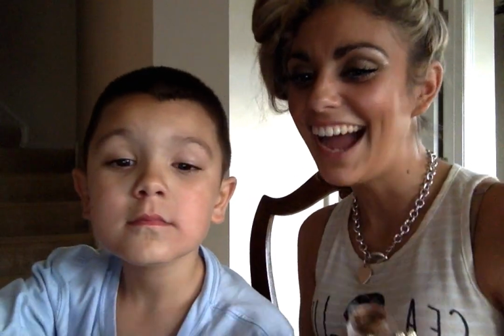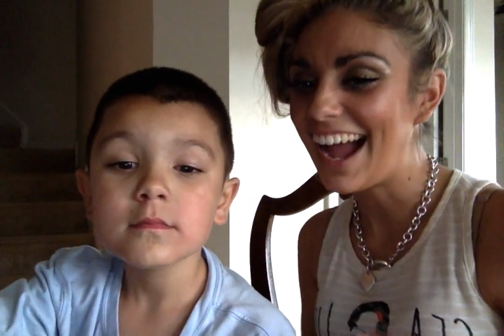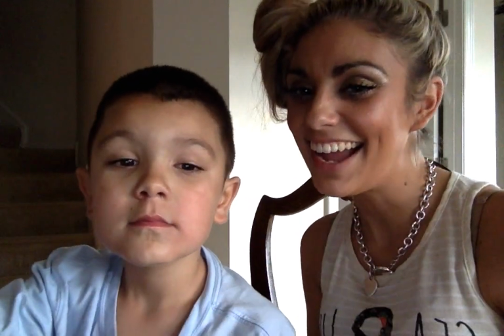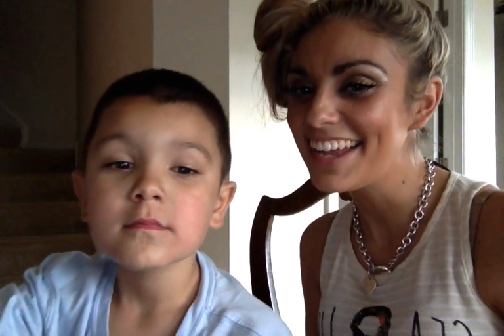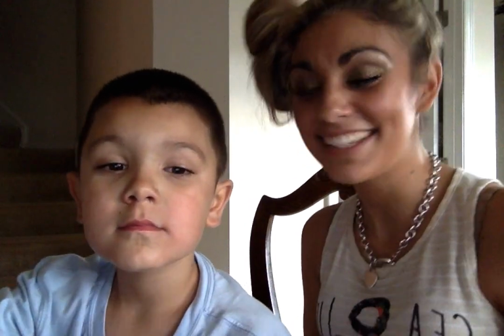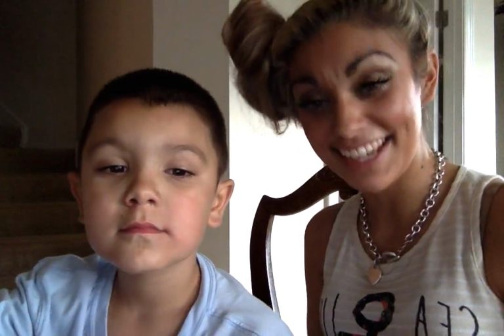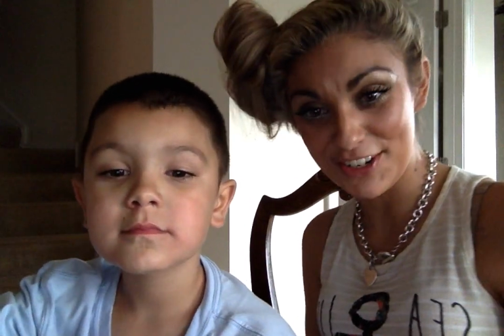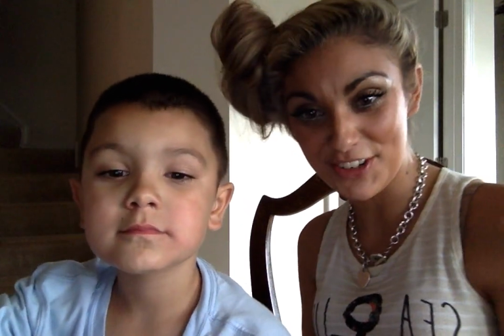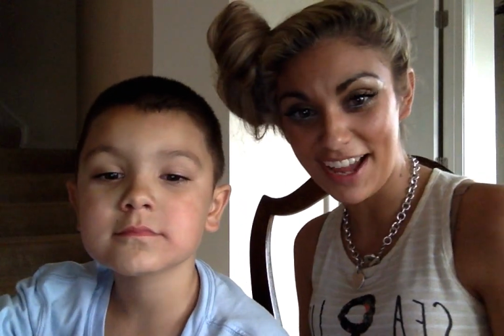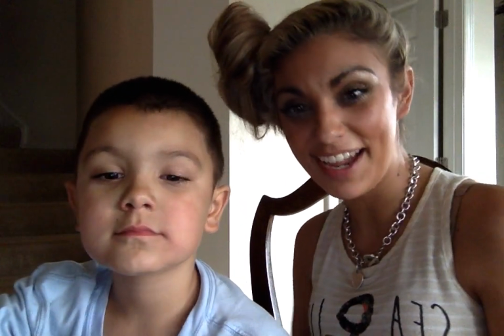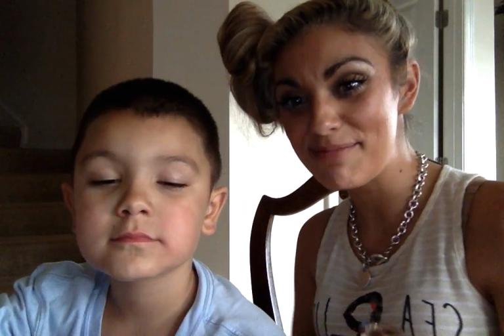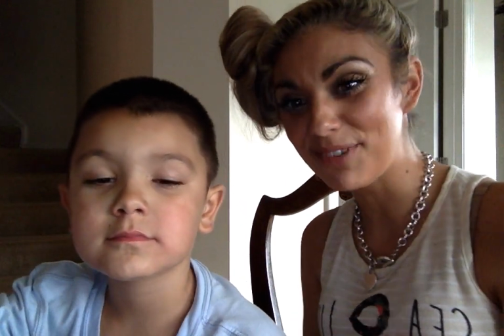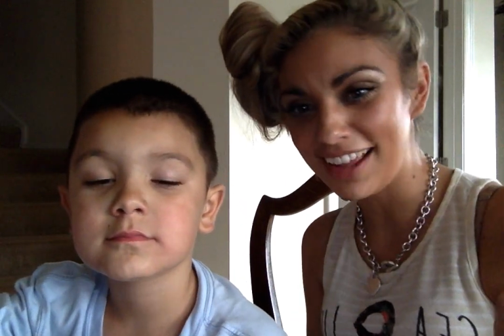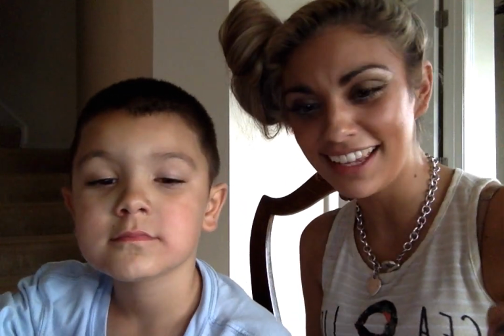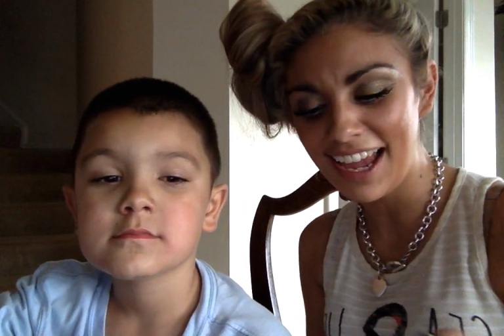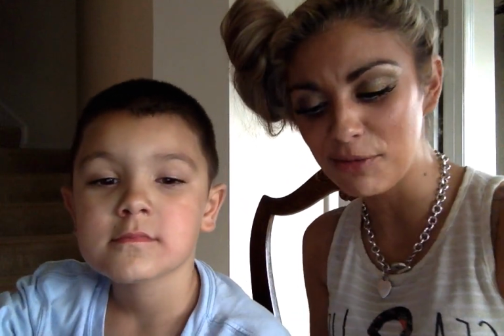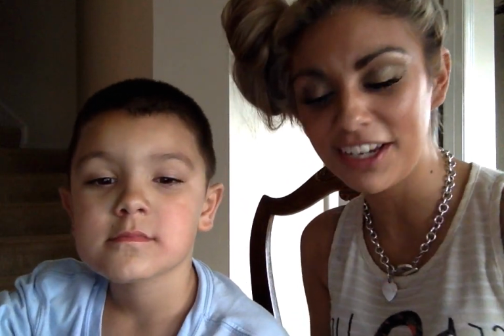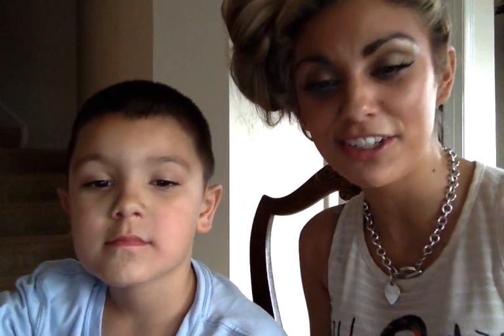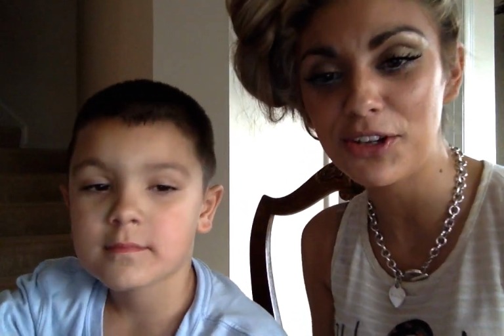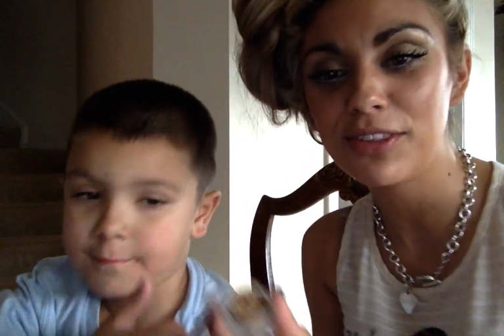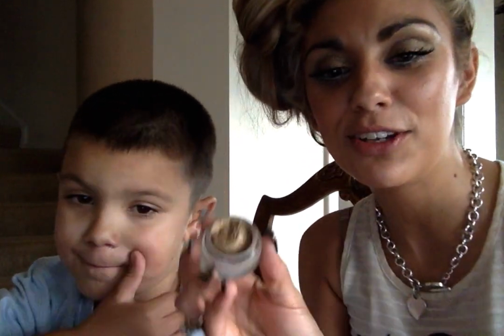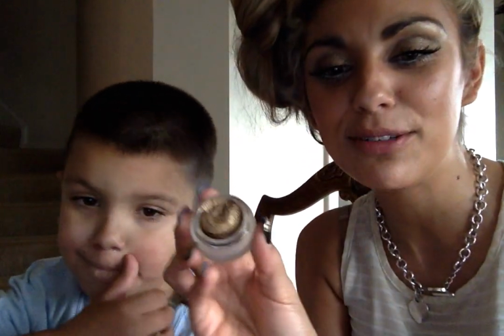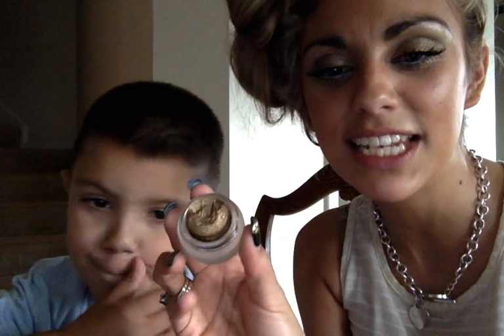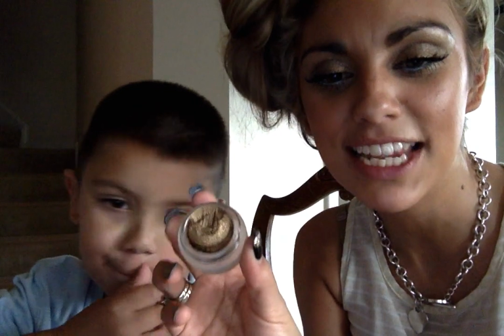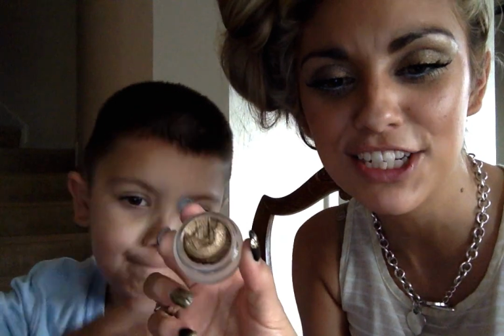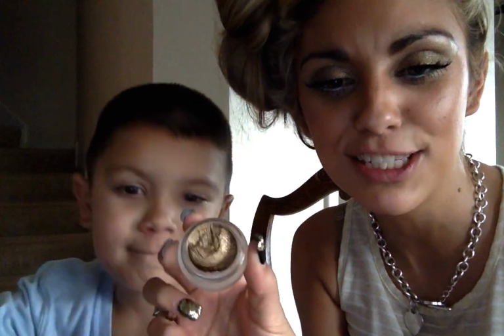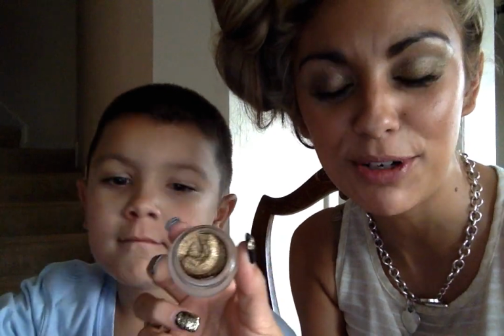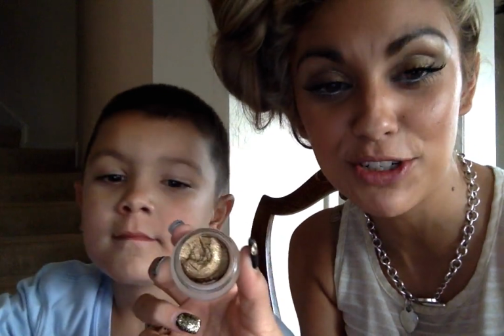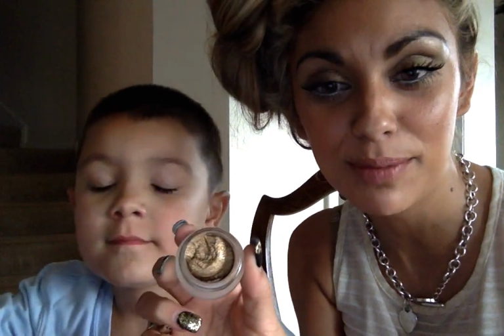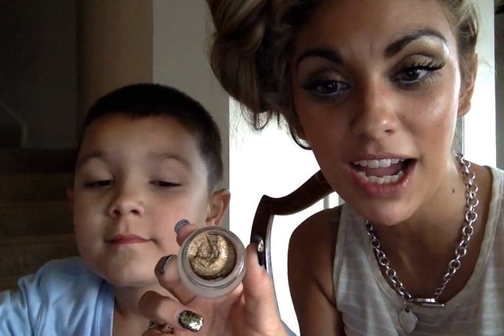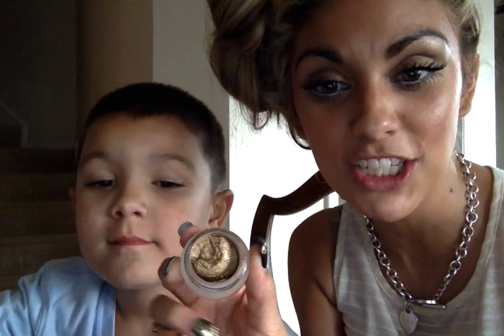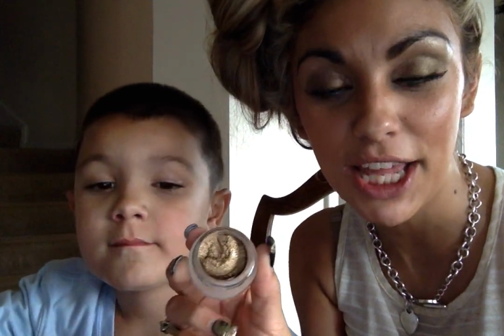Hi, it's Adriana and Bradley, and we're here to show you the new Tenacious Splurge Cream eyeshadow.